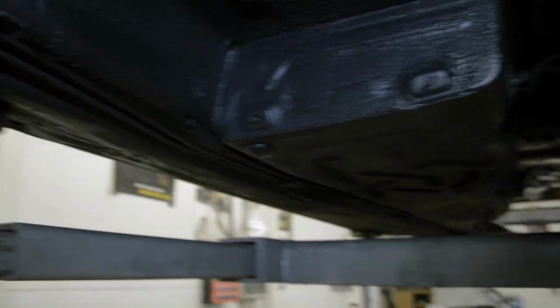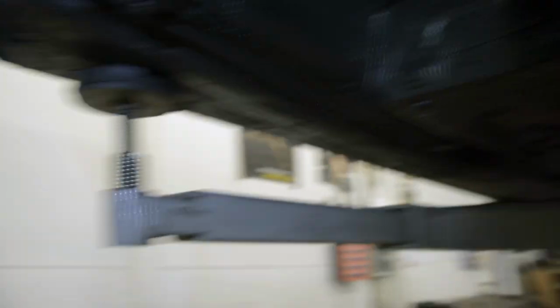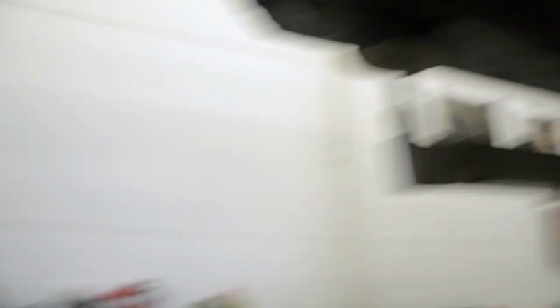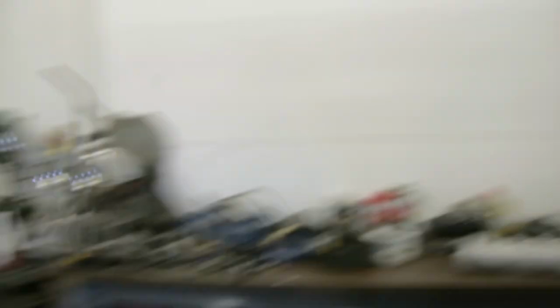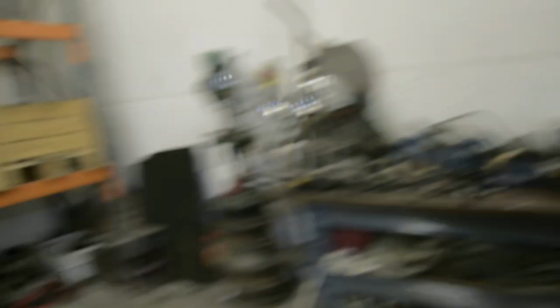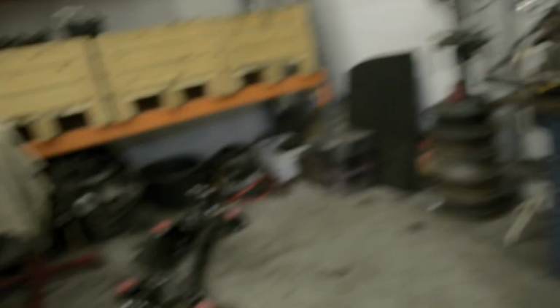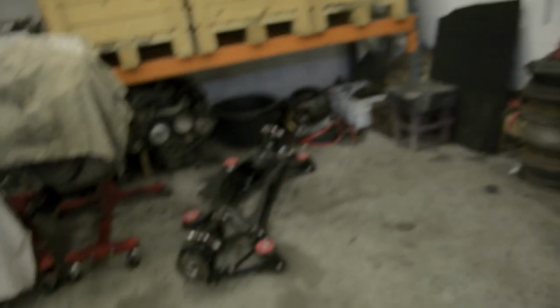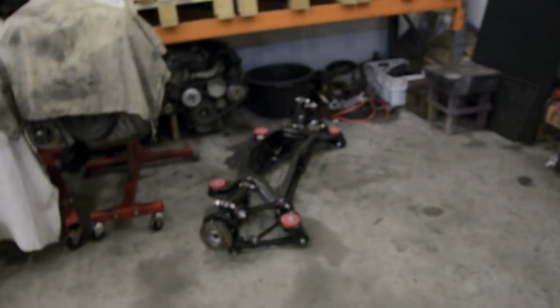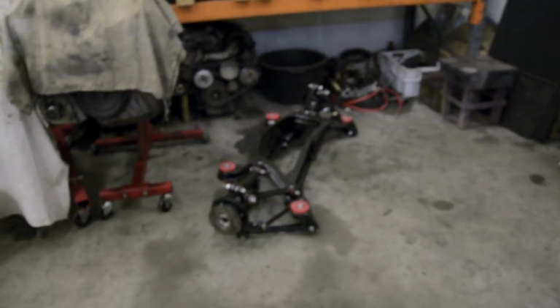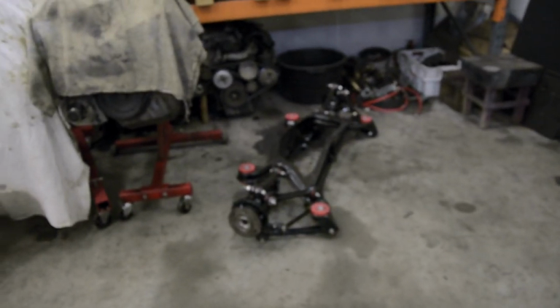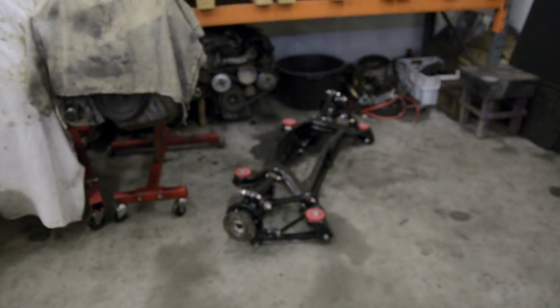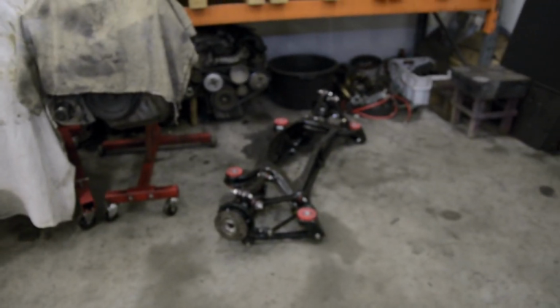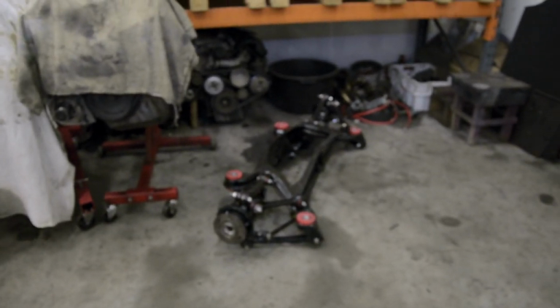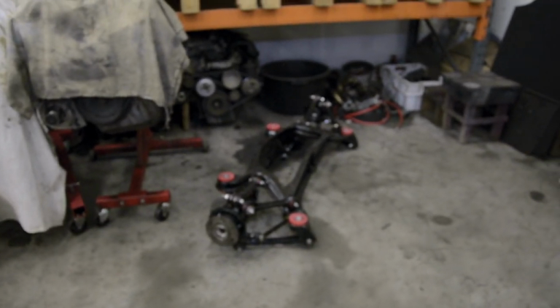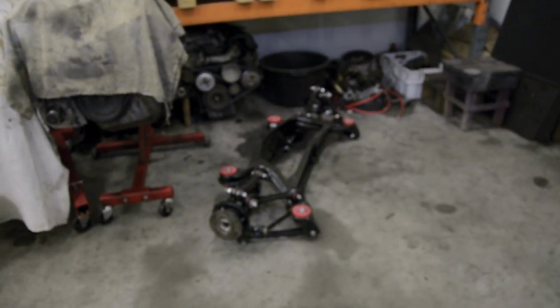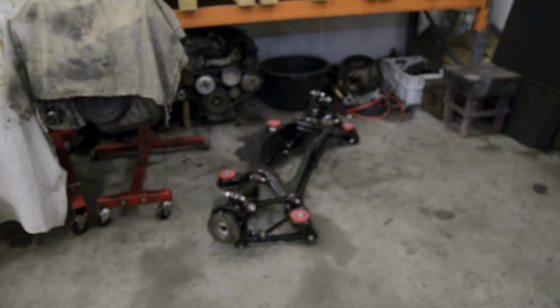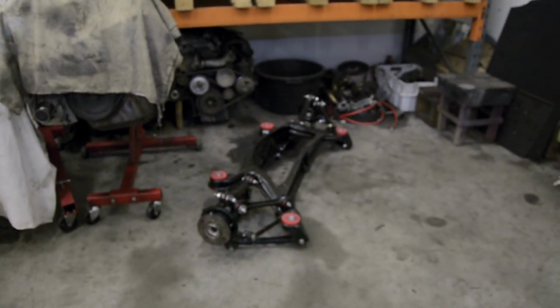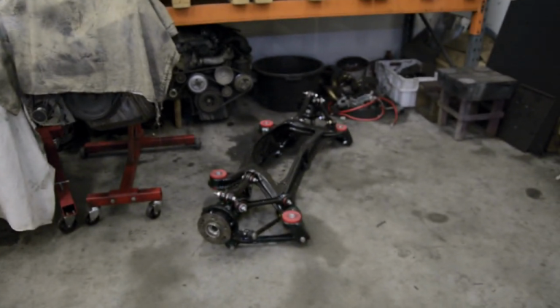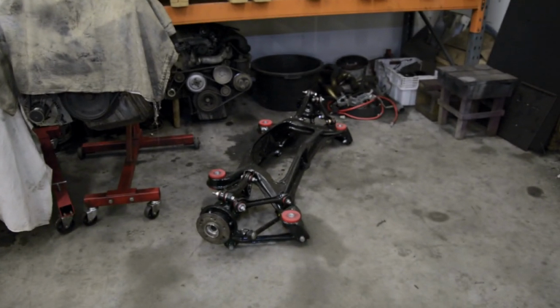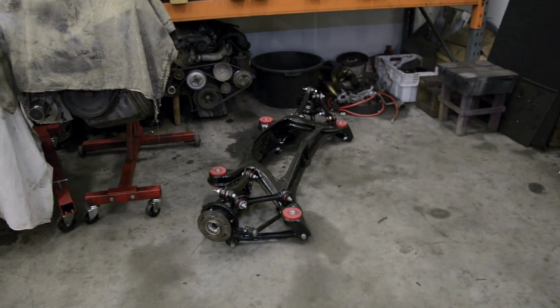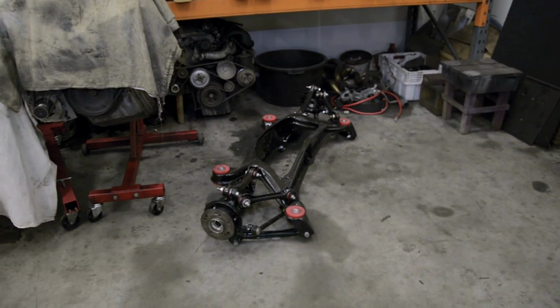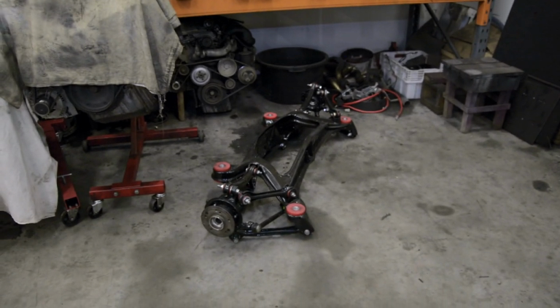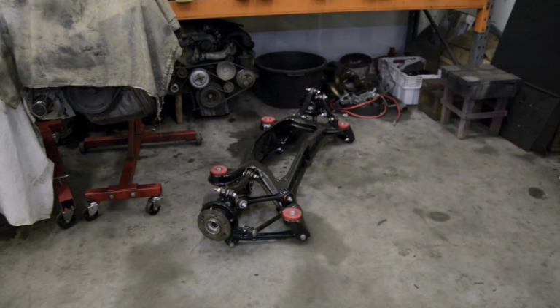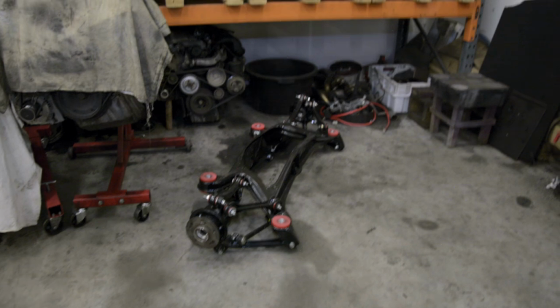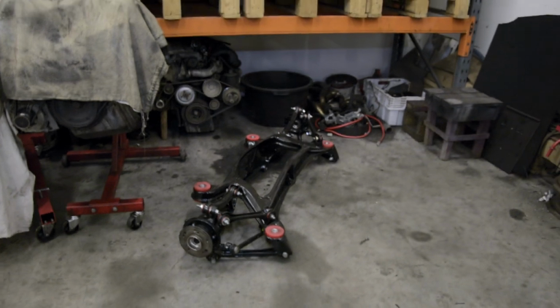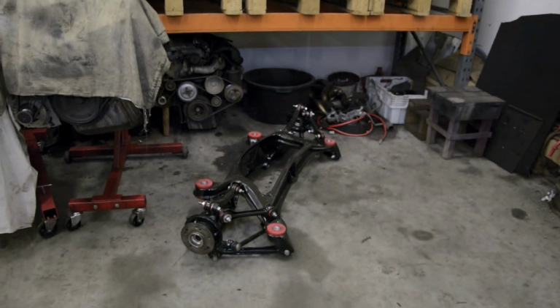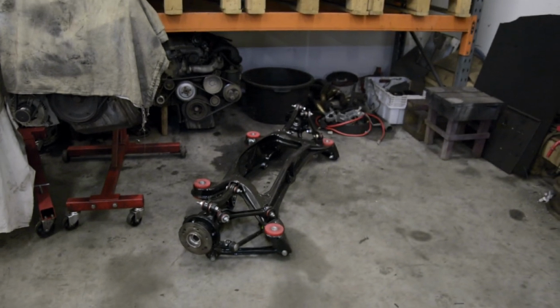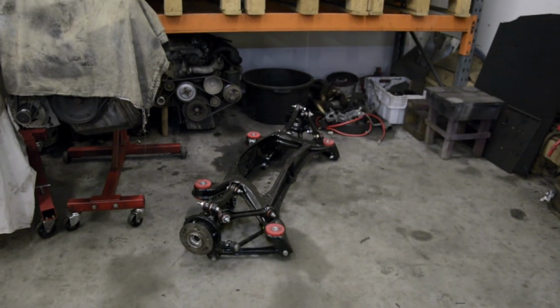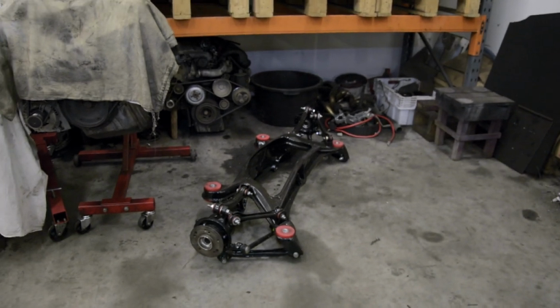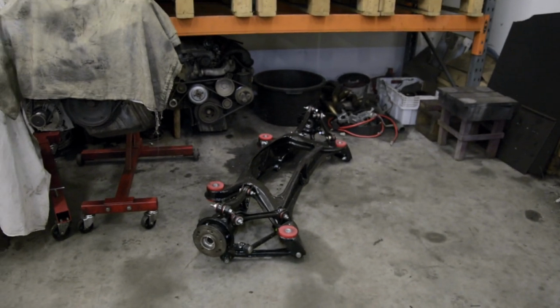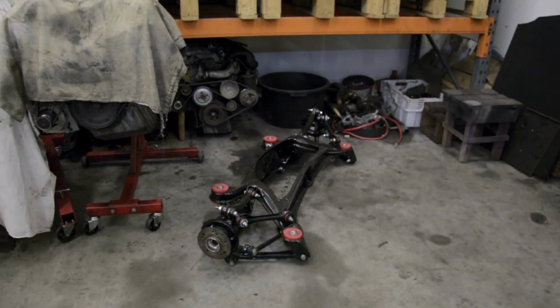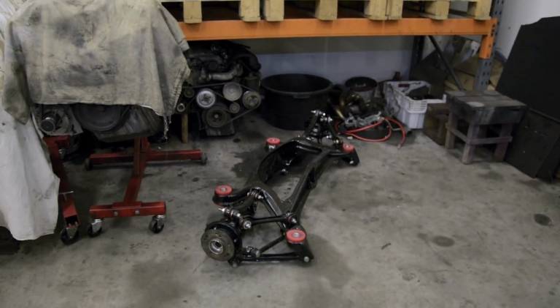So next up is to start to mount the axles, both front and rear.